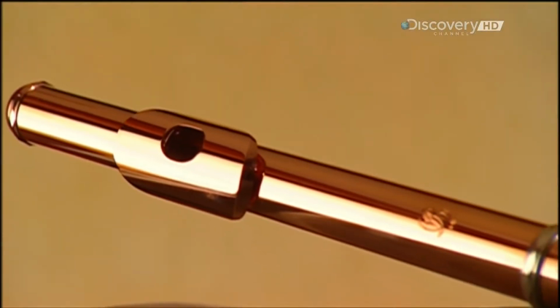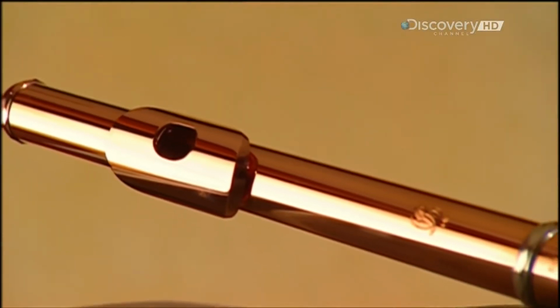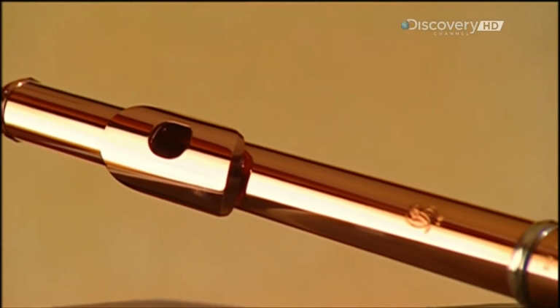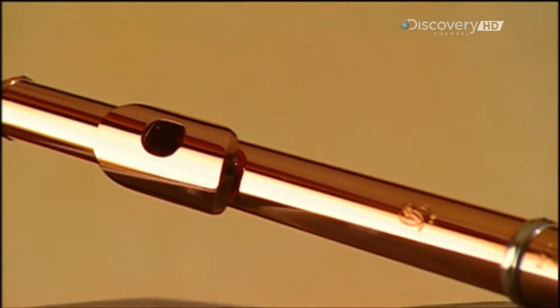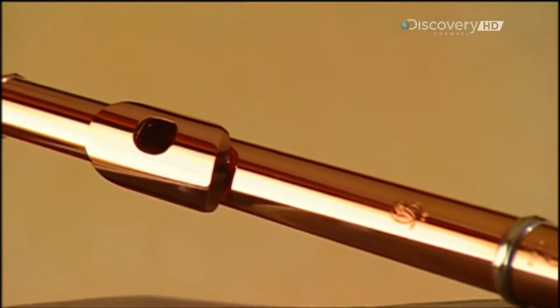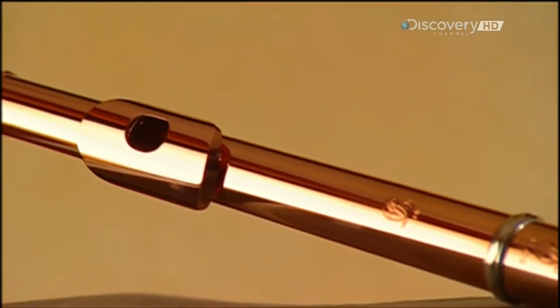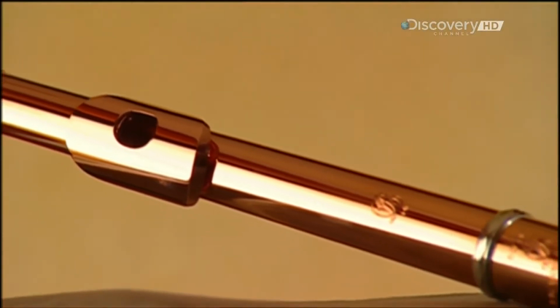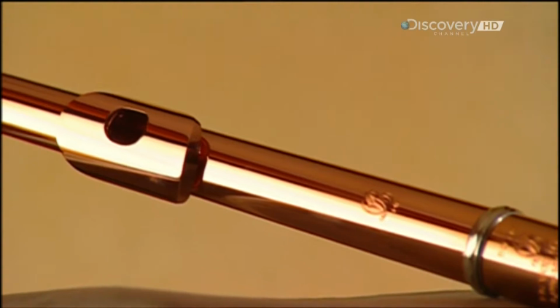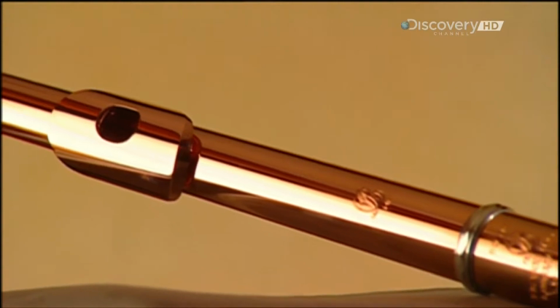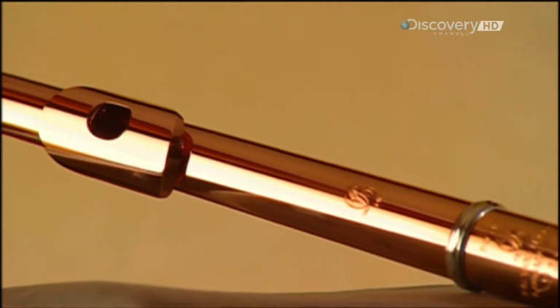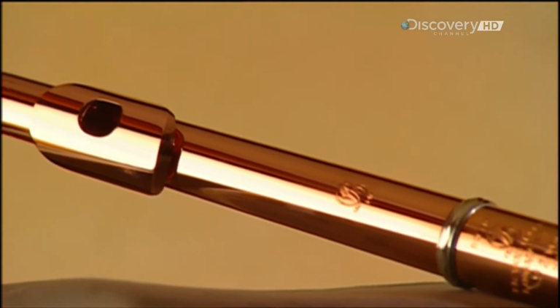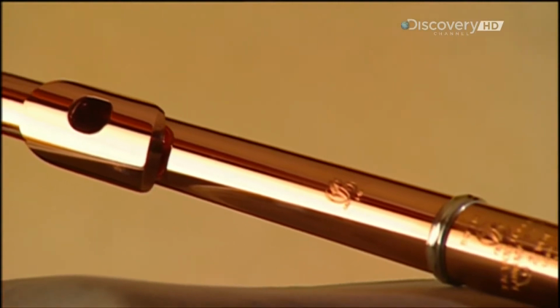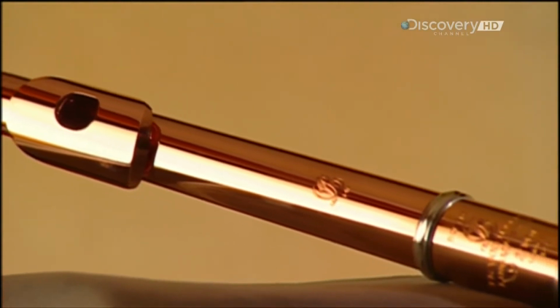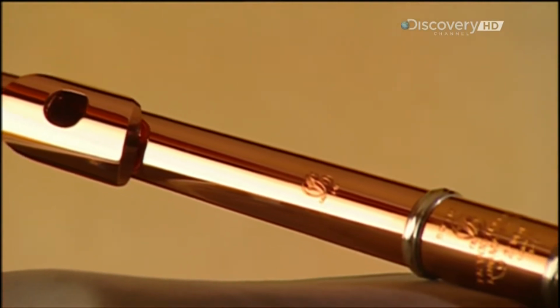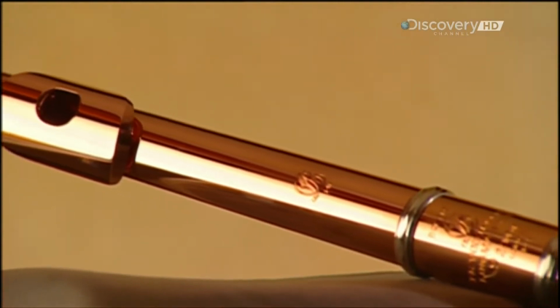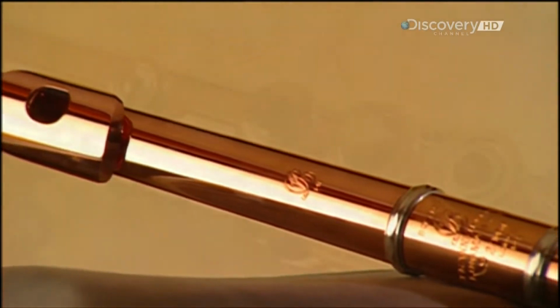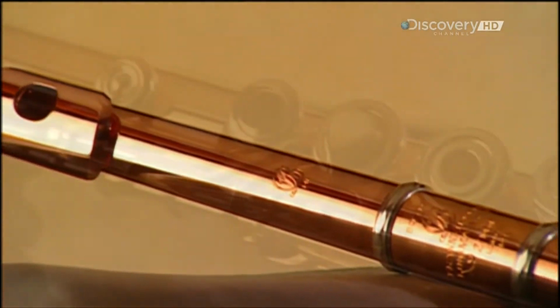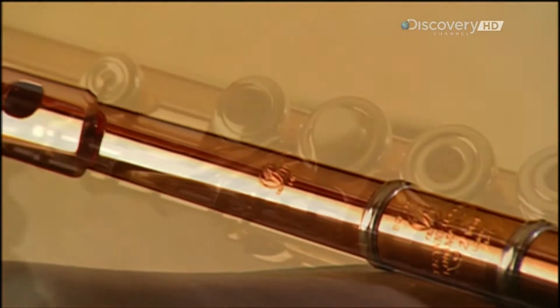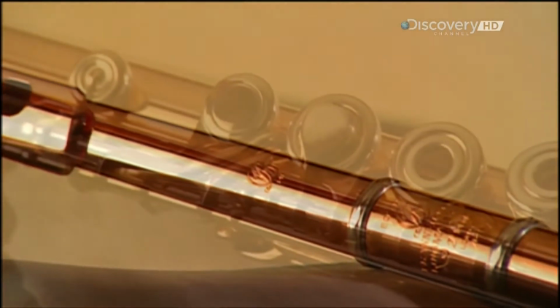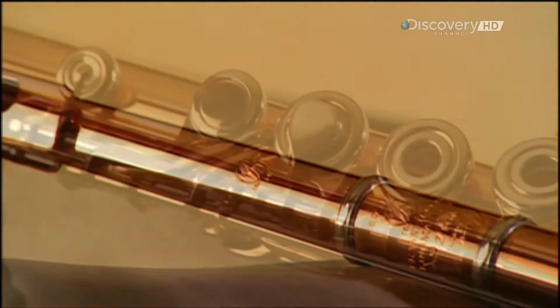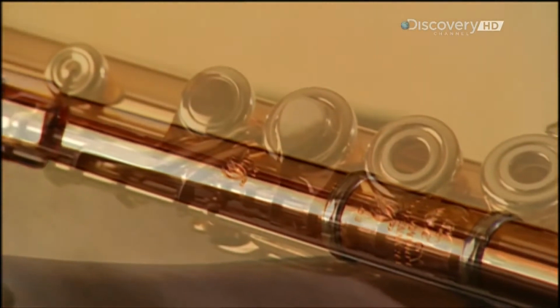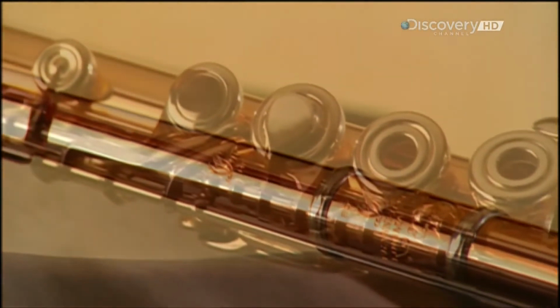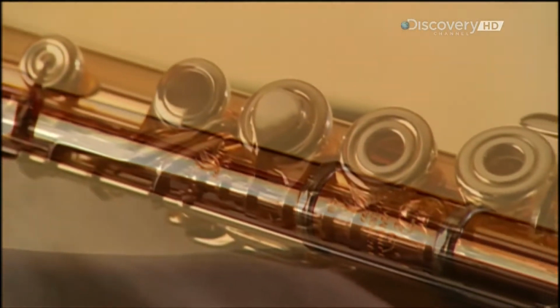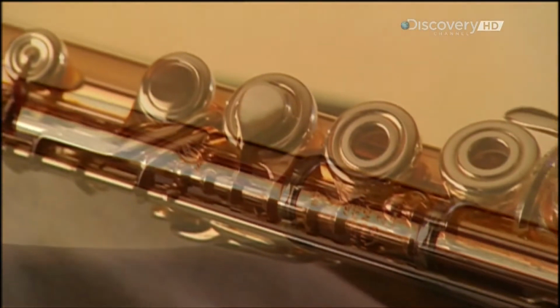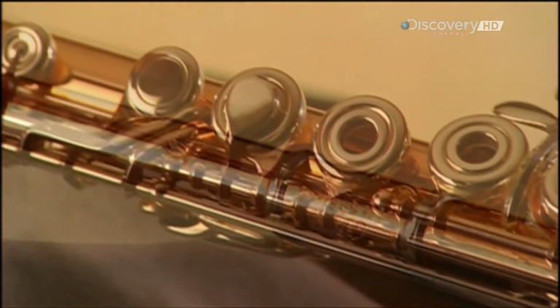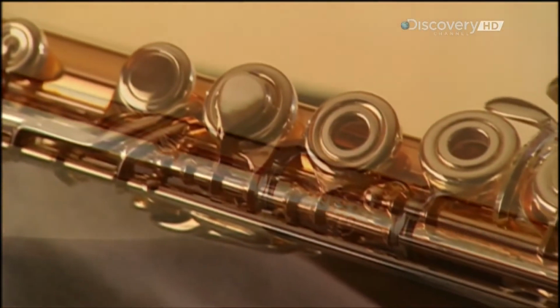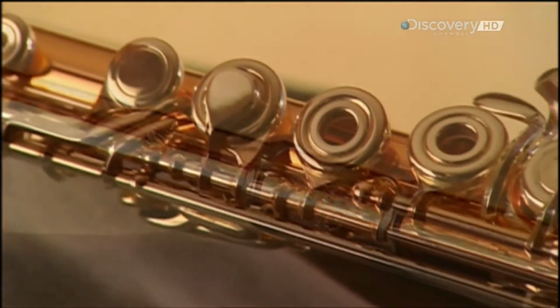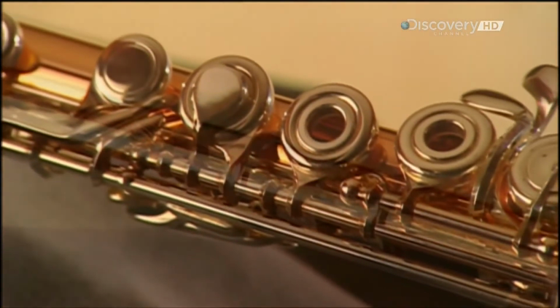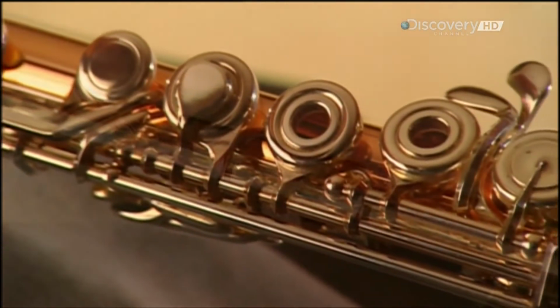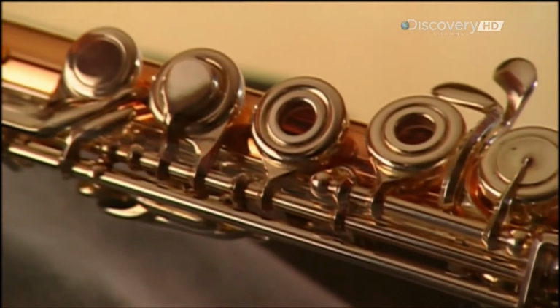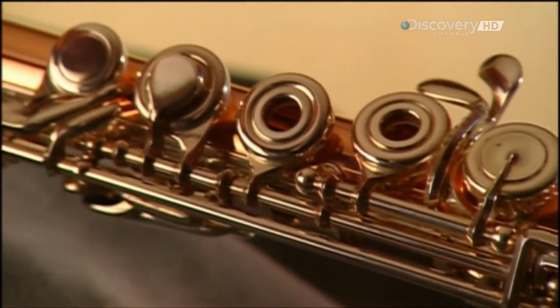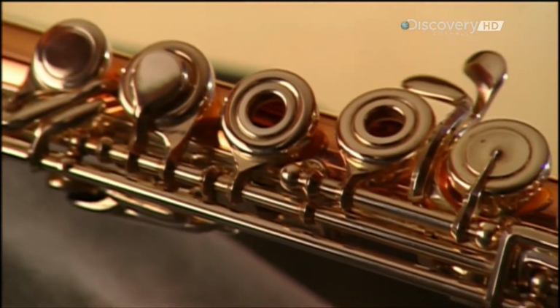The transverse flute has been an orchestral instrument since the 1700s.